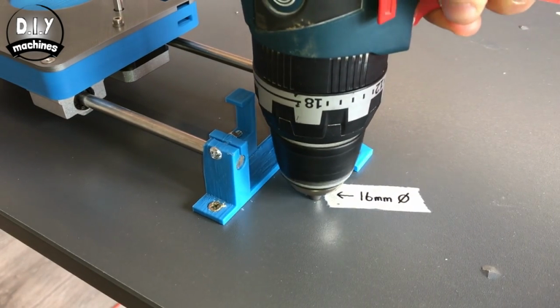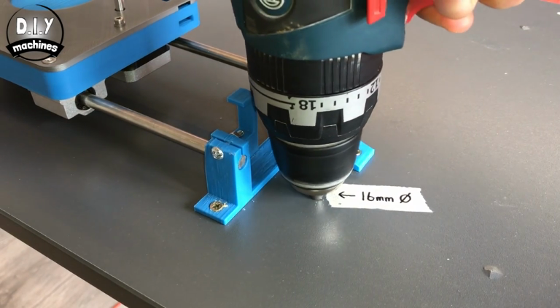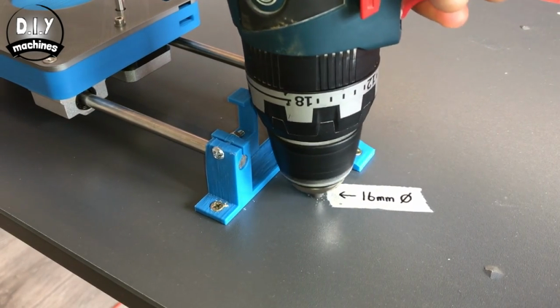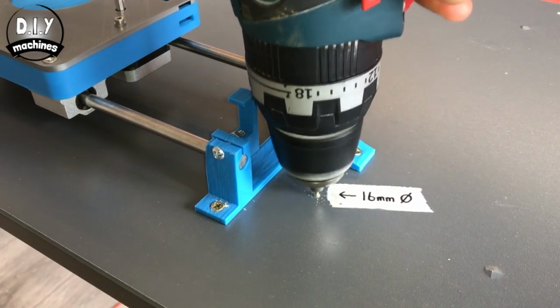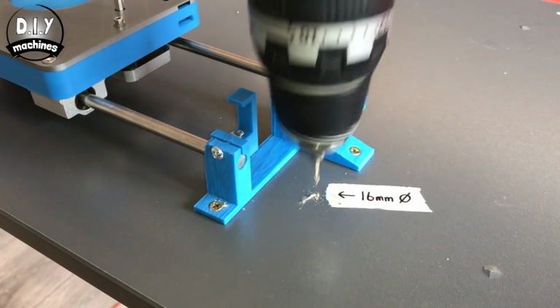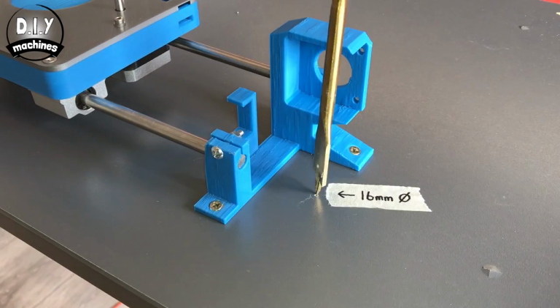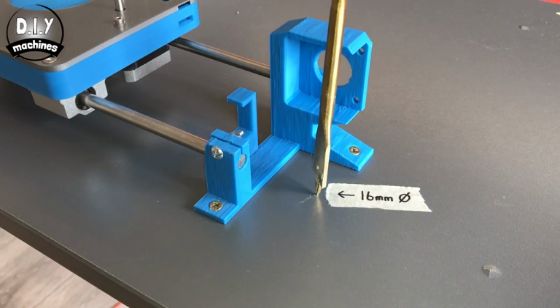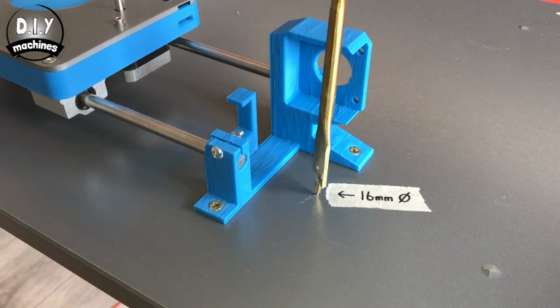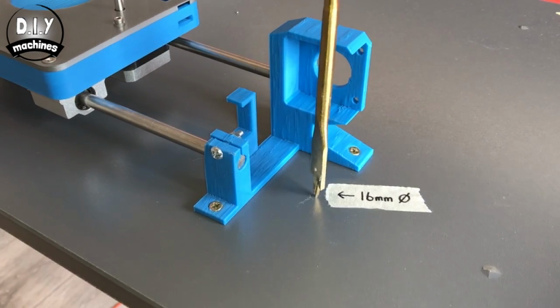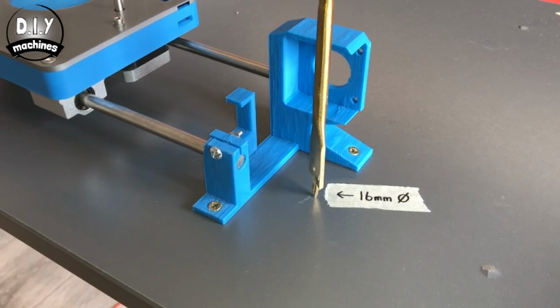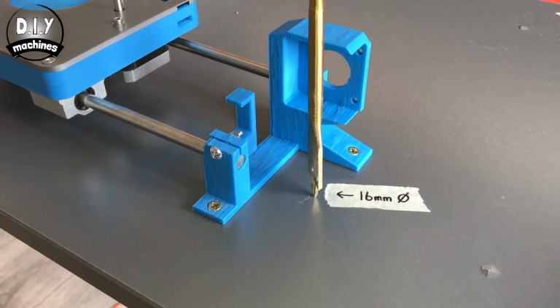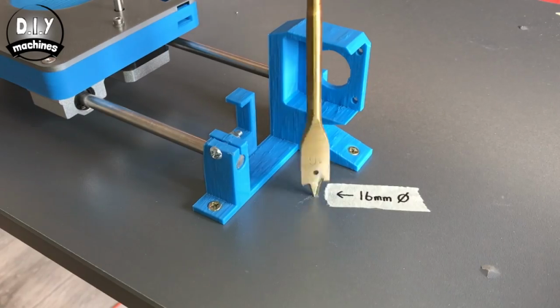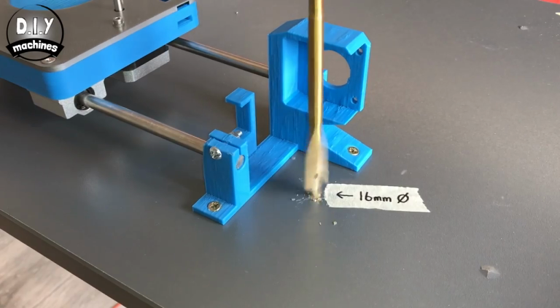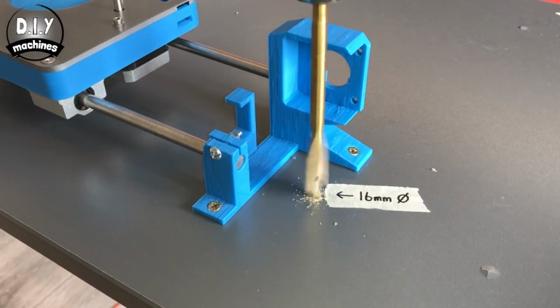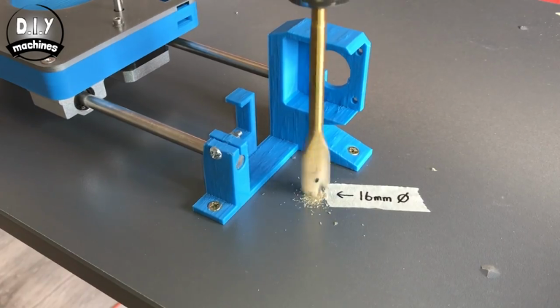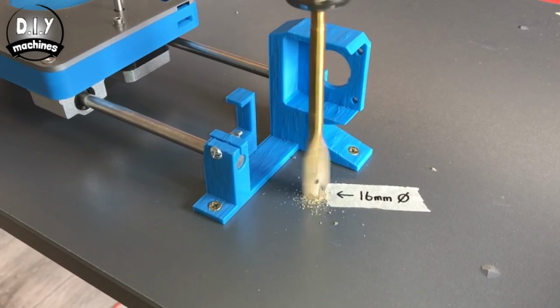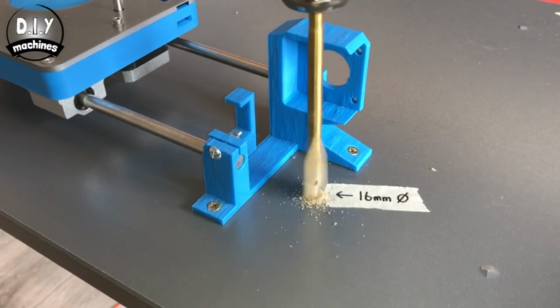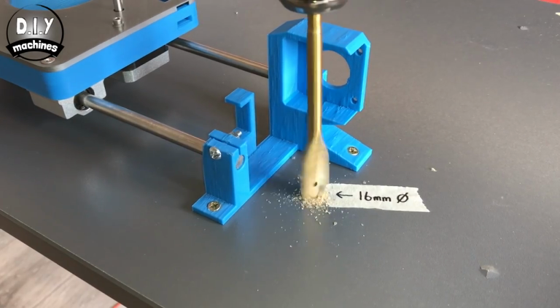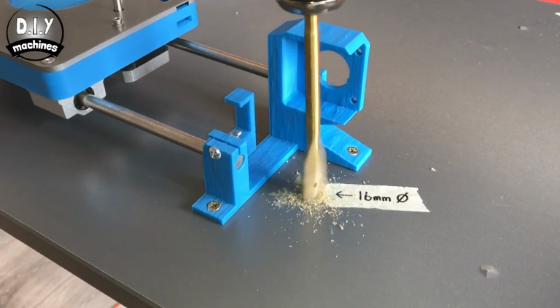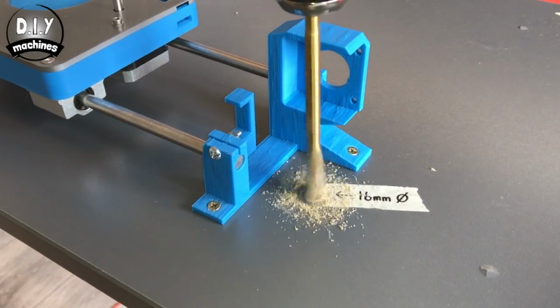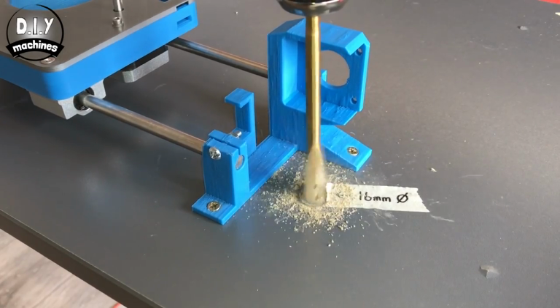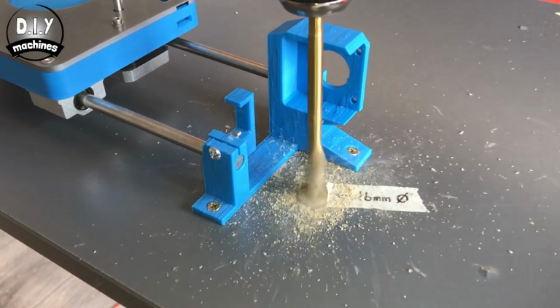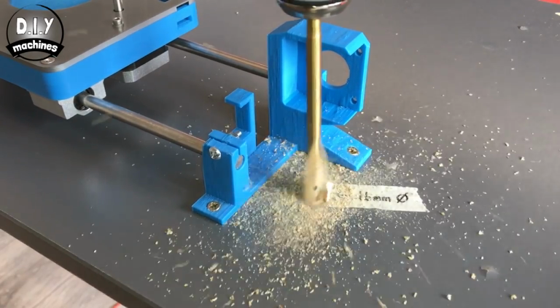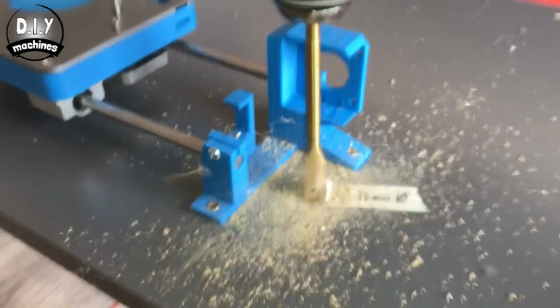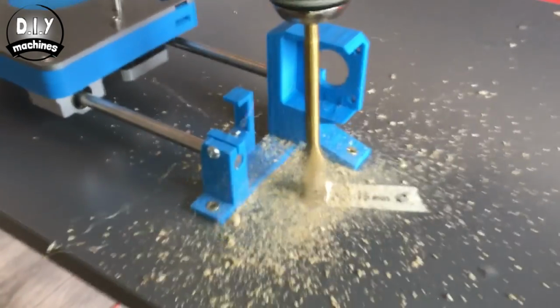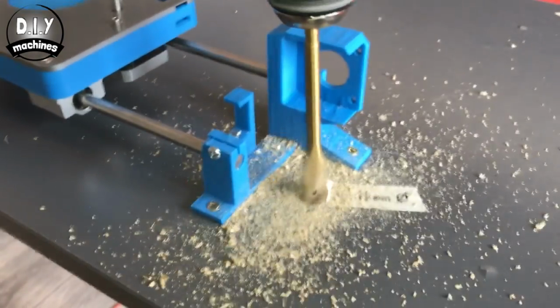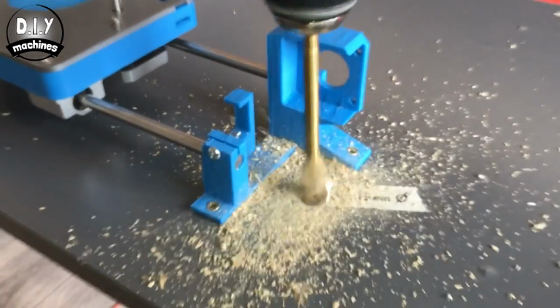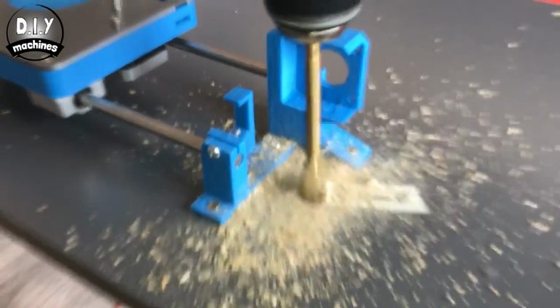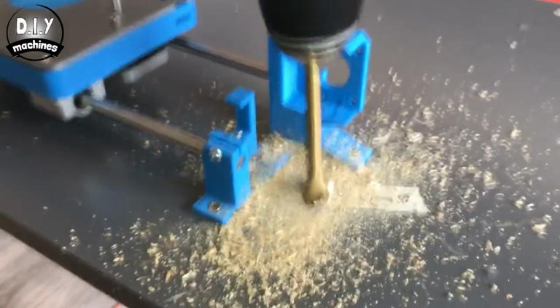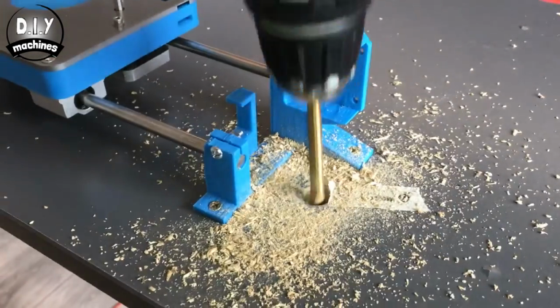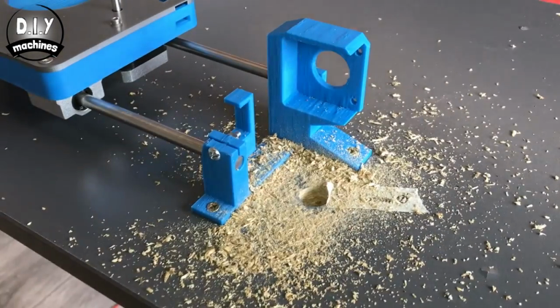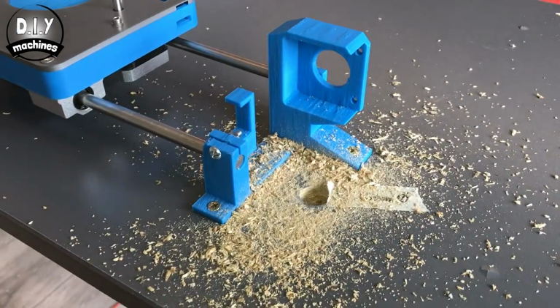Now we need to drill another hole, 16mm in diameter, roughly where you can see our drill mine.